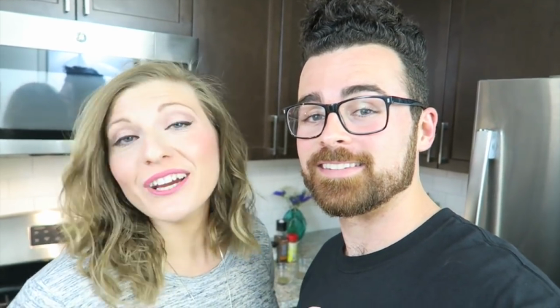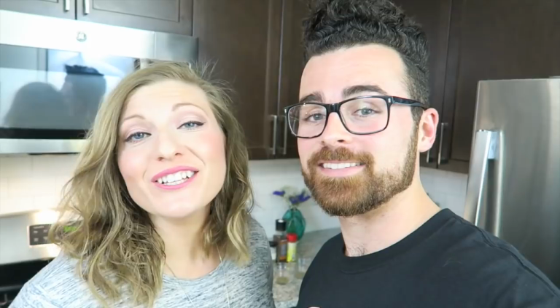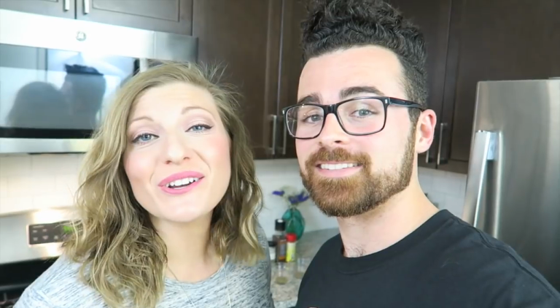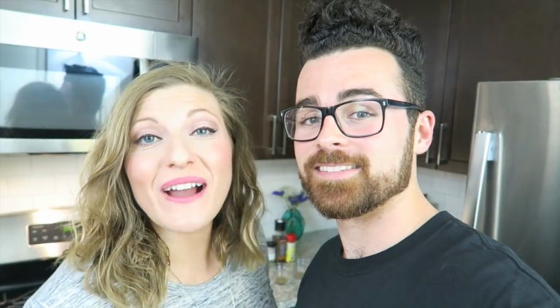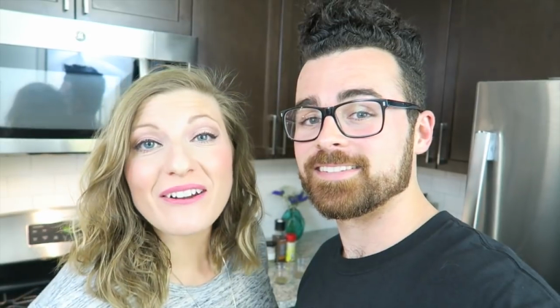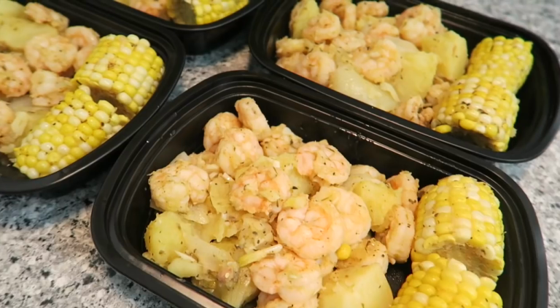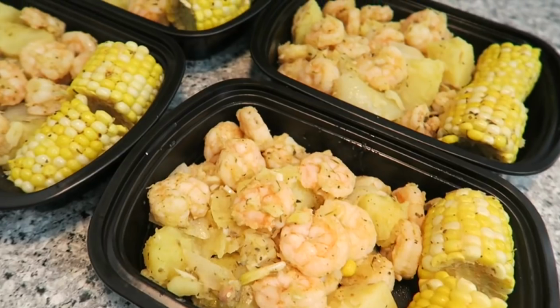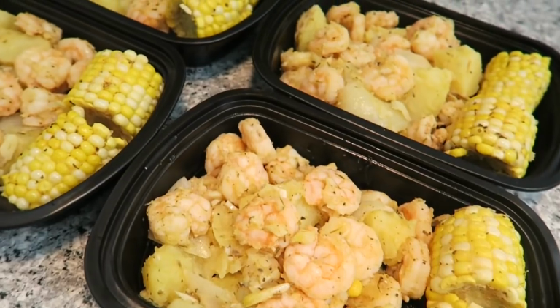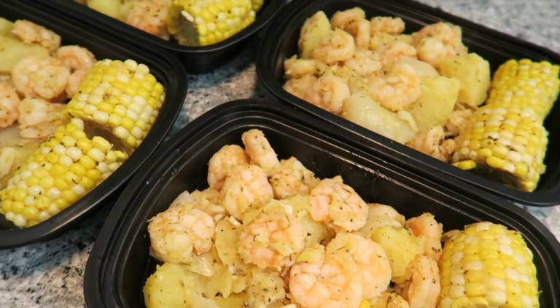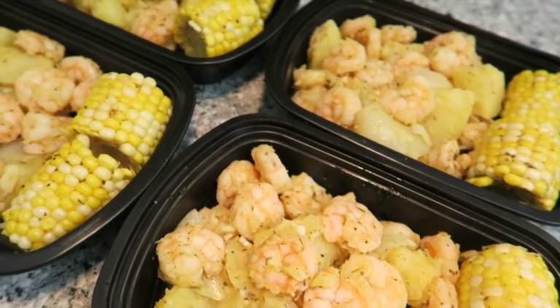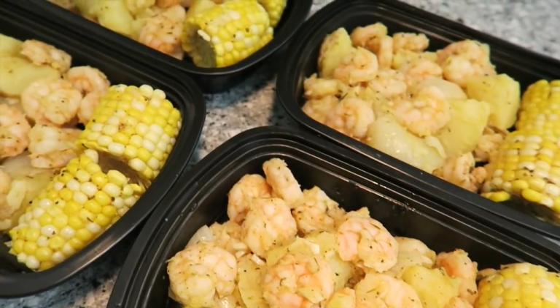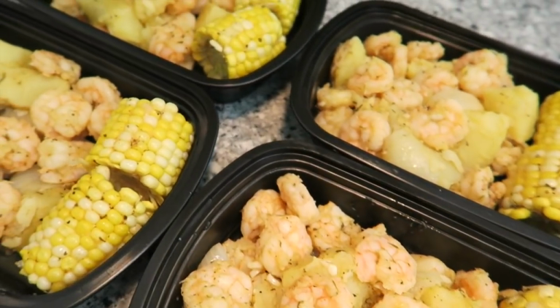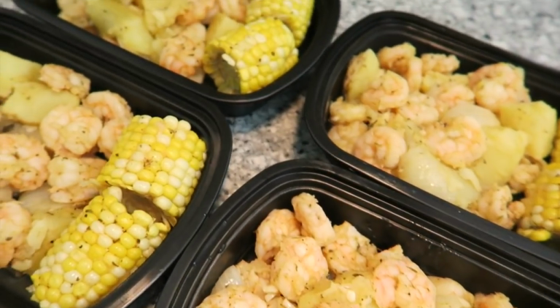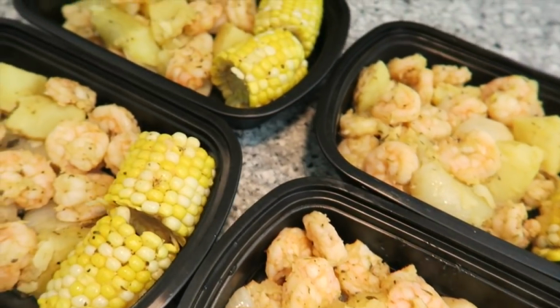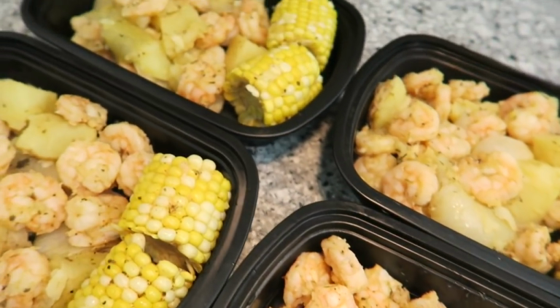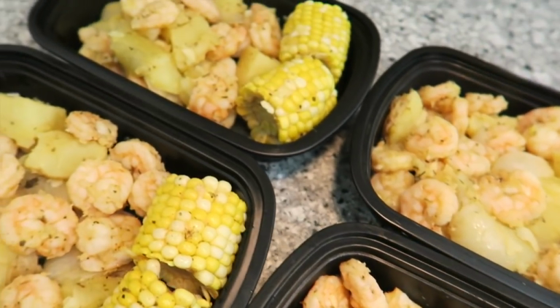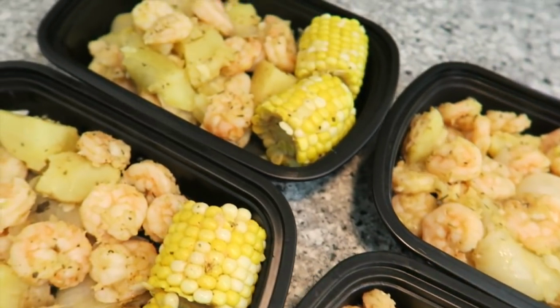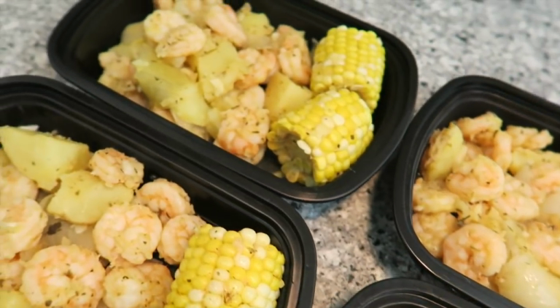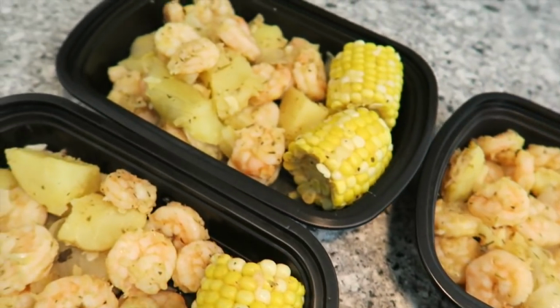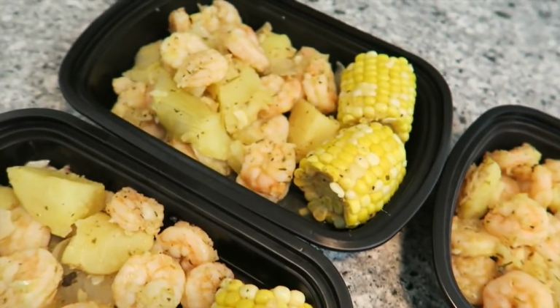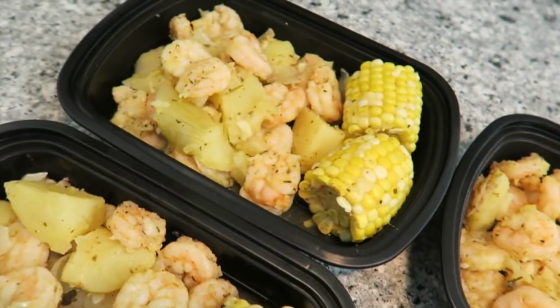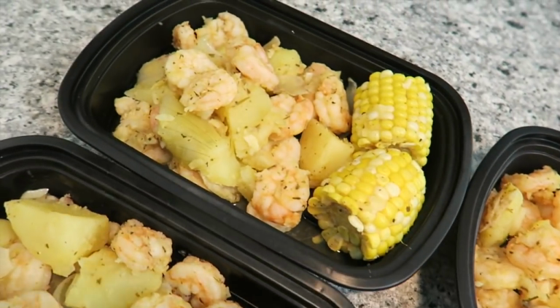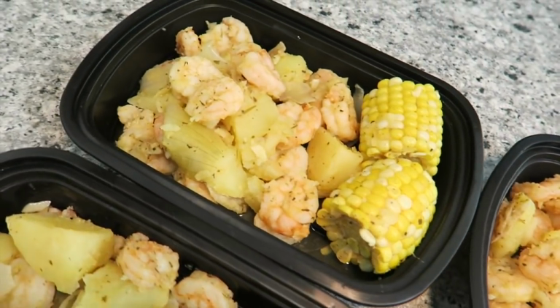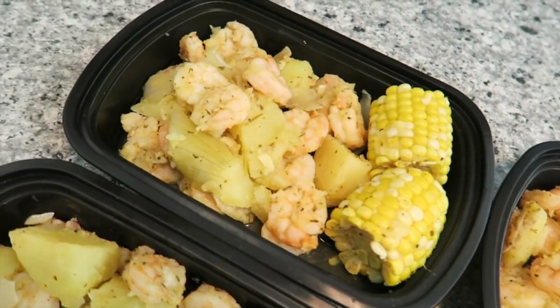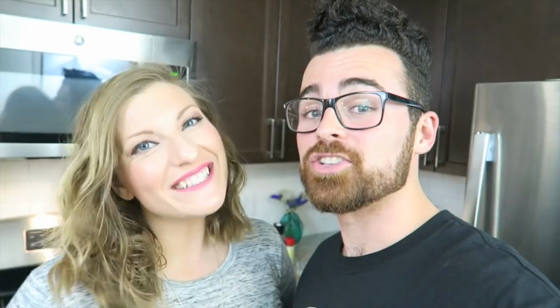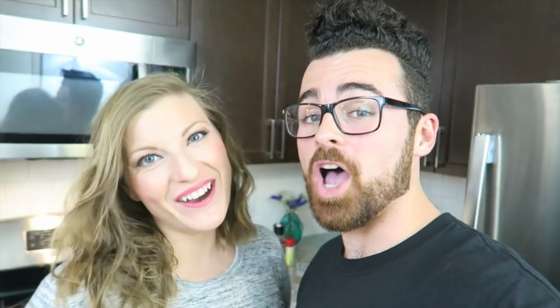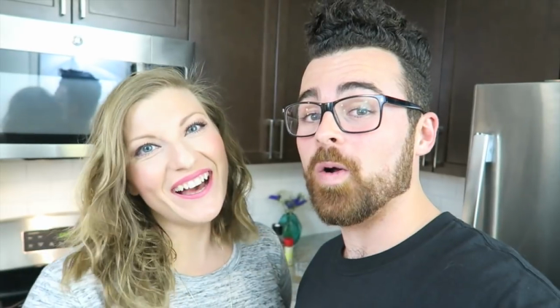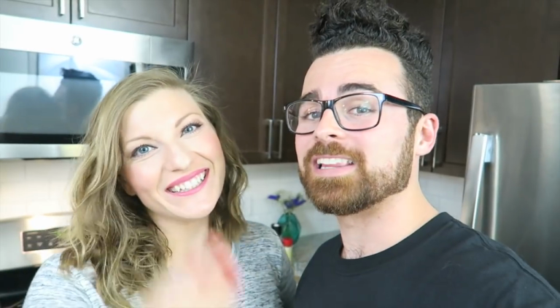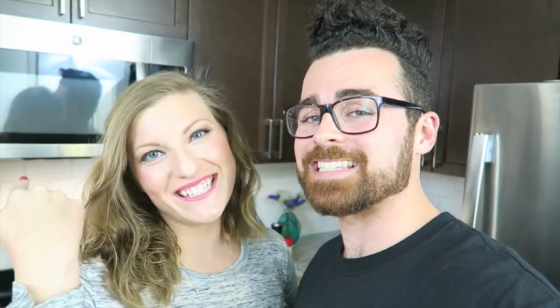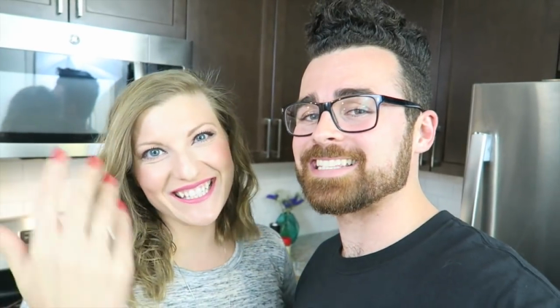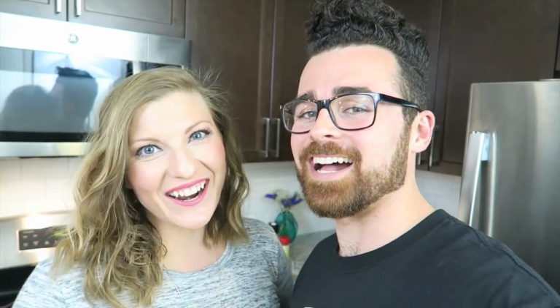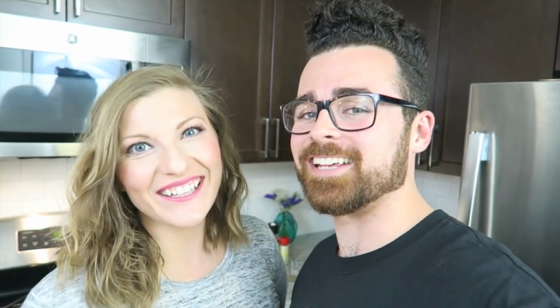Today we're going to show you how to make a really easy version at home and turn it into meal prep. Let's get started.